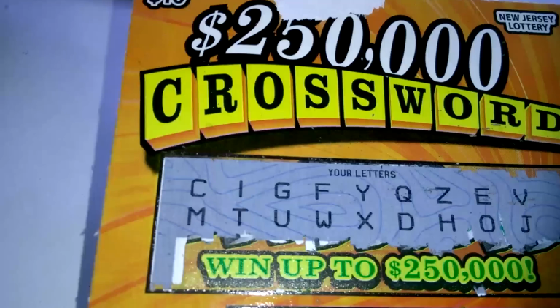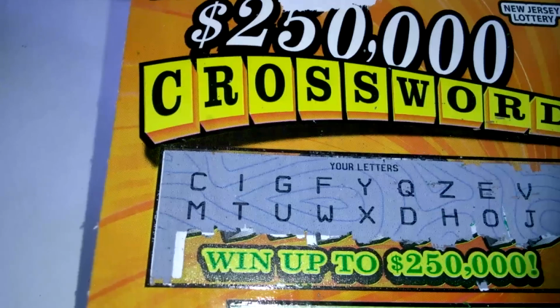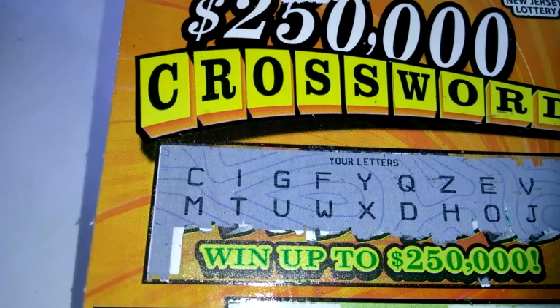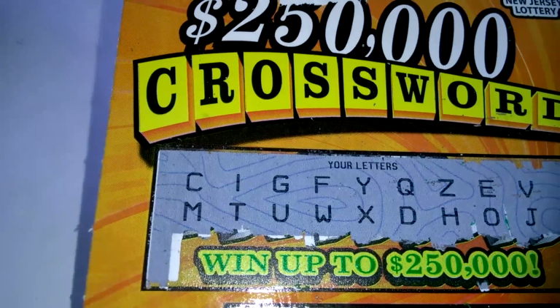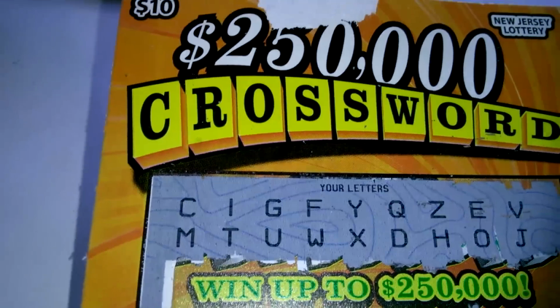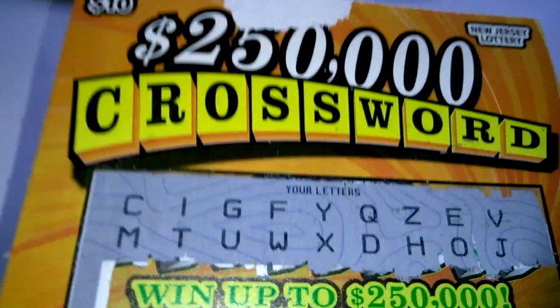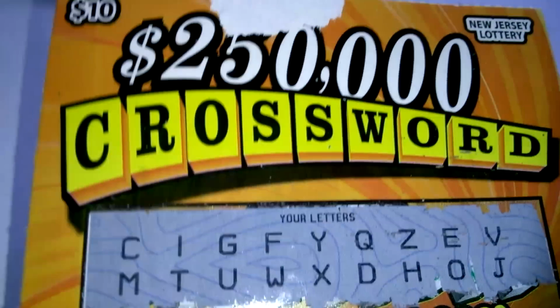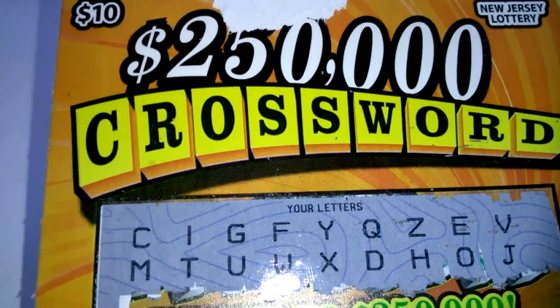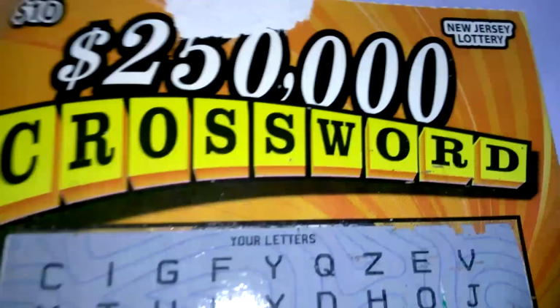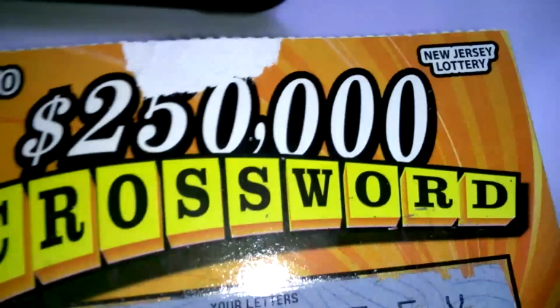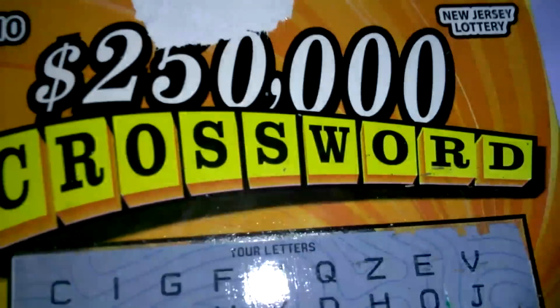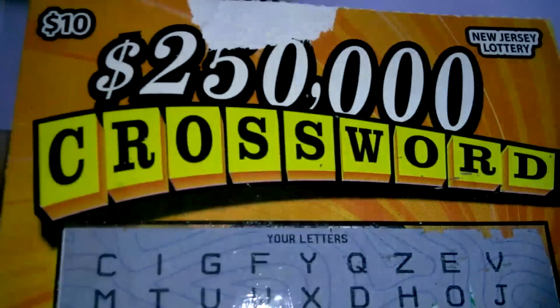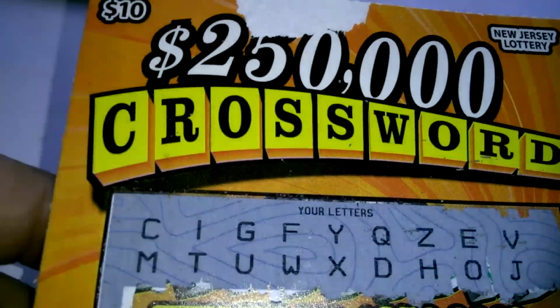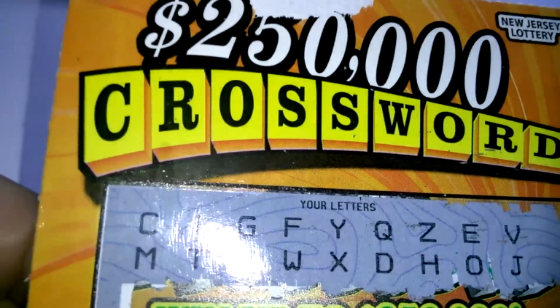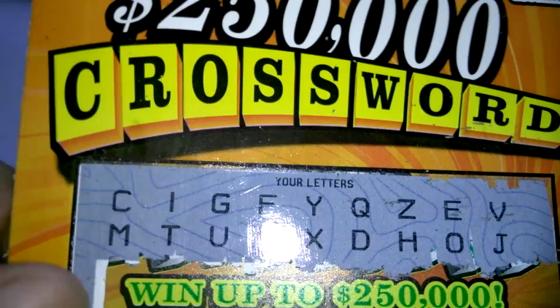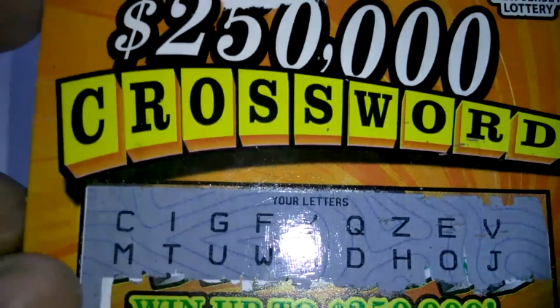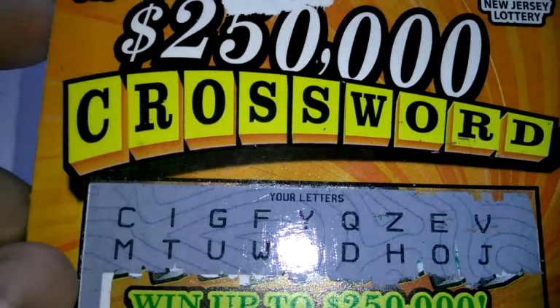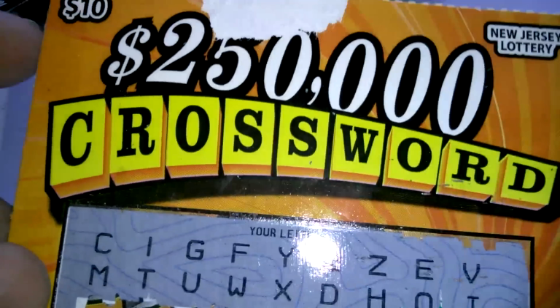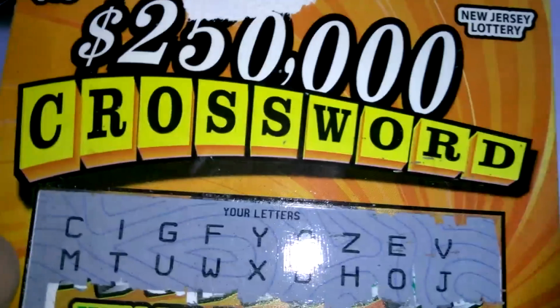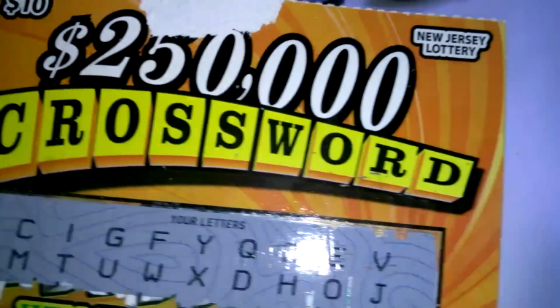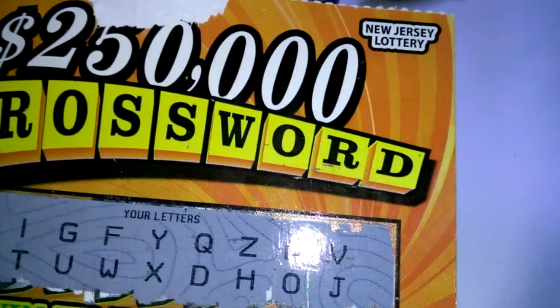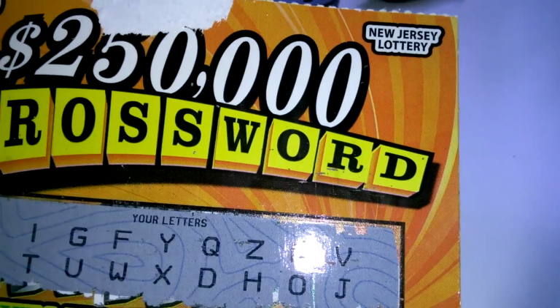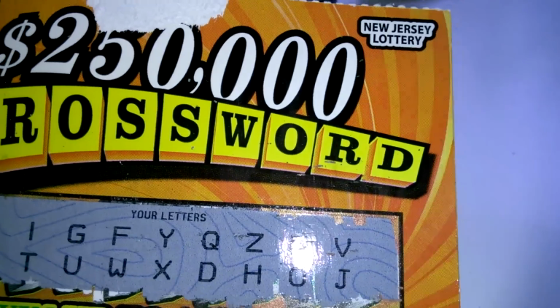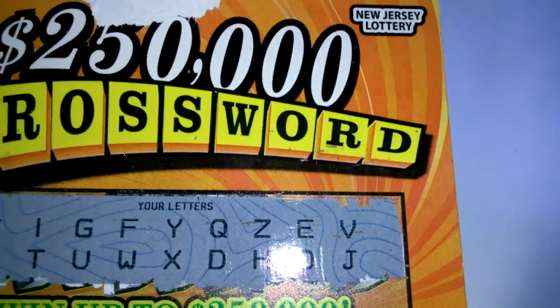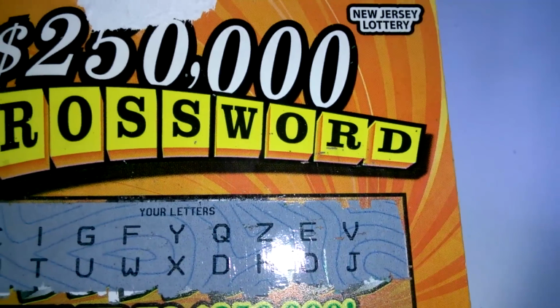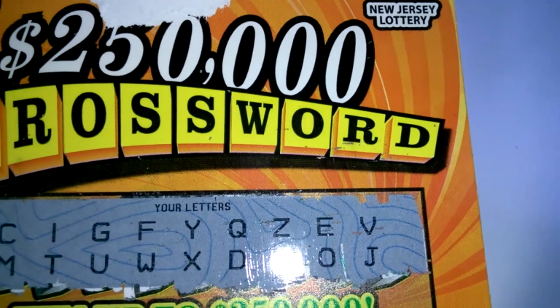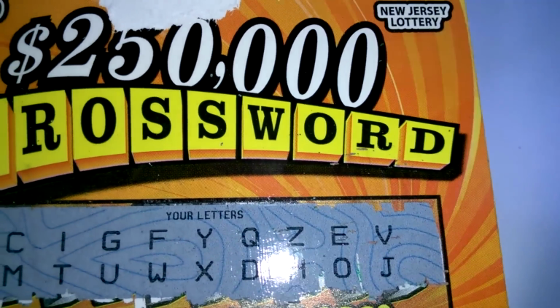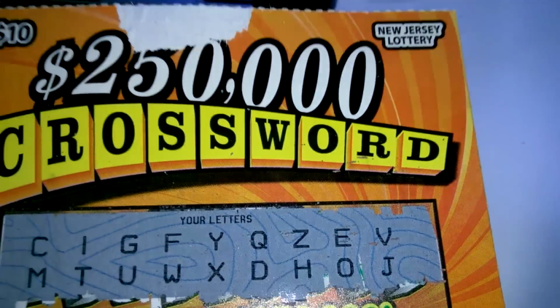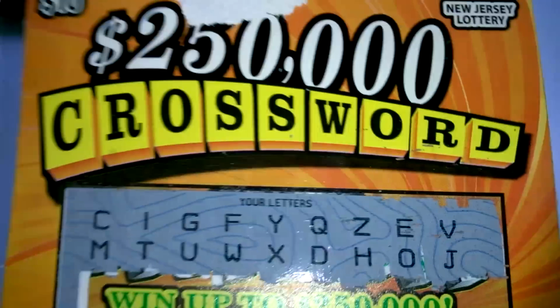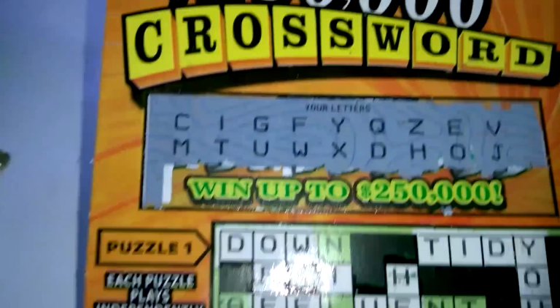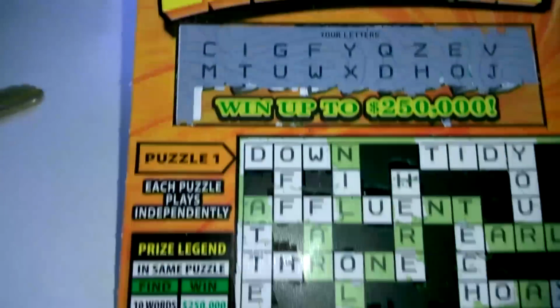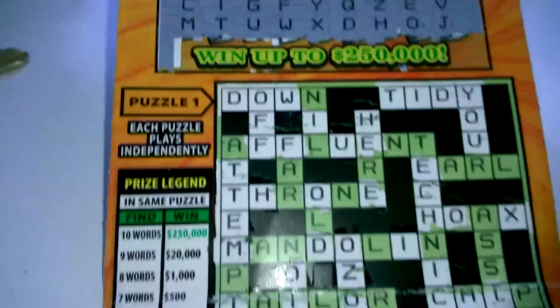What's up everybody? Mike and Matt conclusion to the $250,000 crossword for the New Jersey Lottery.